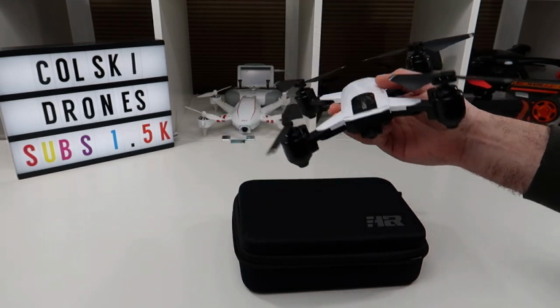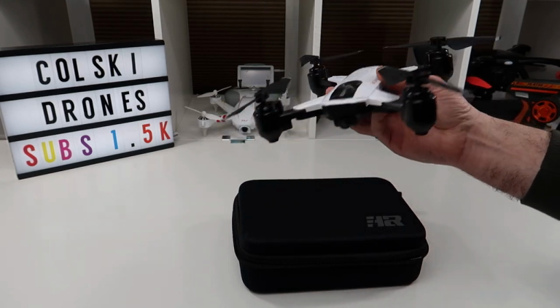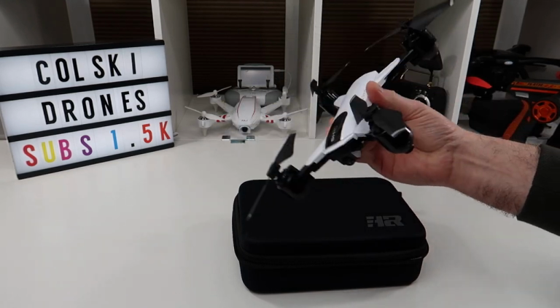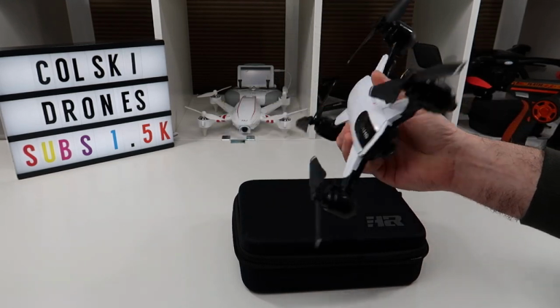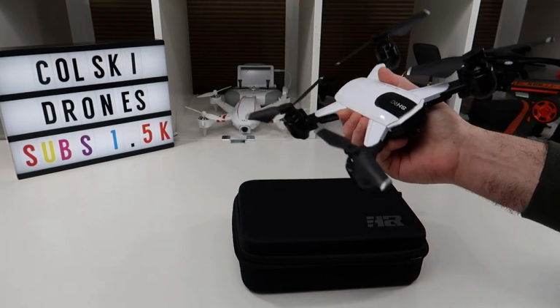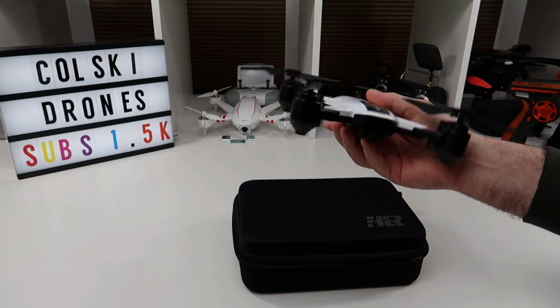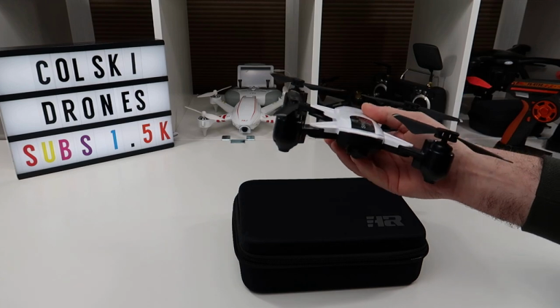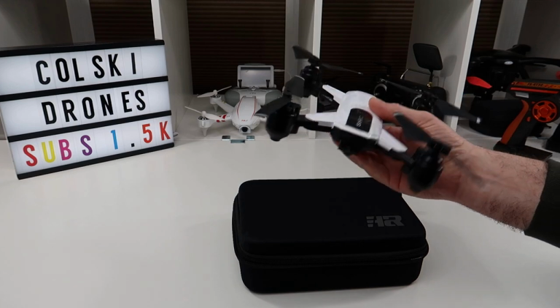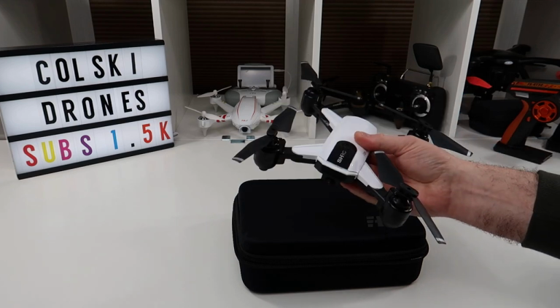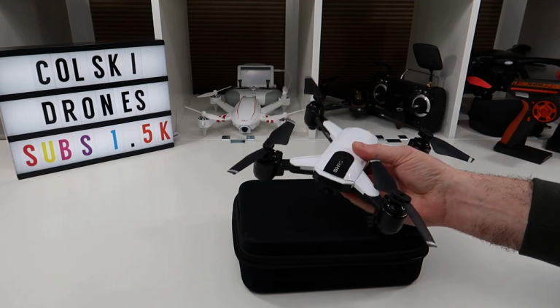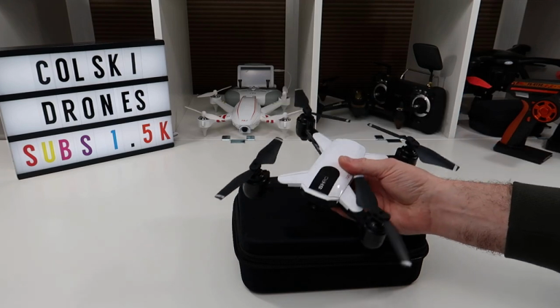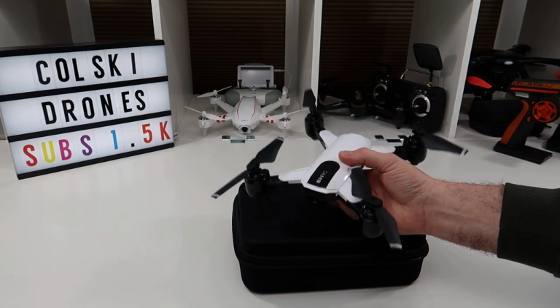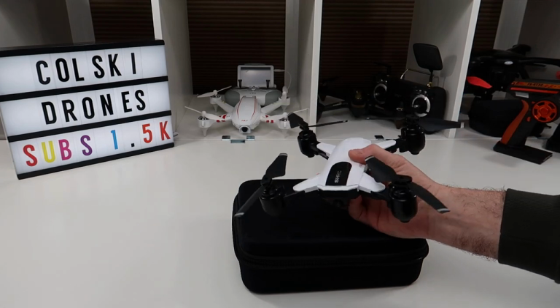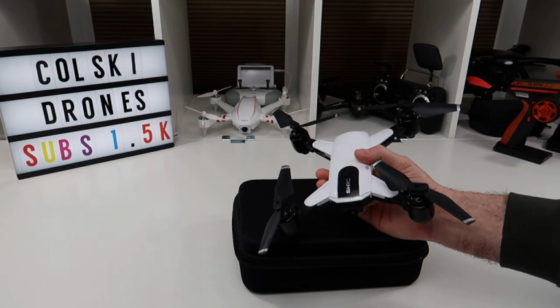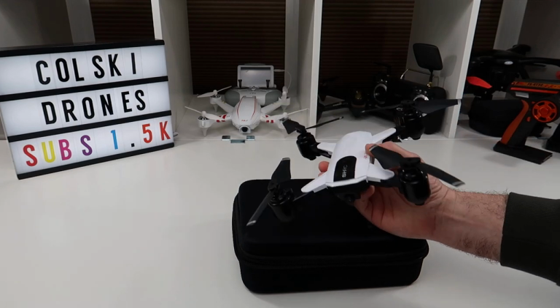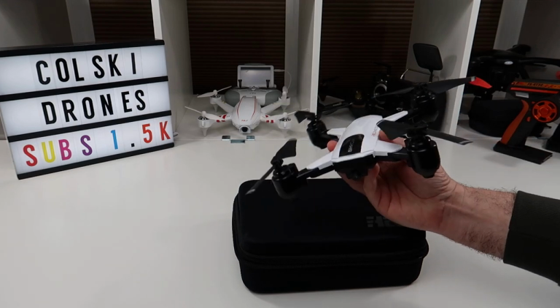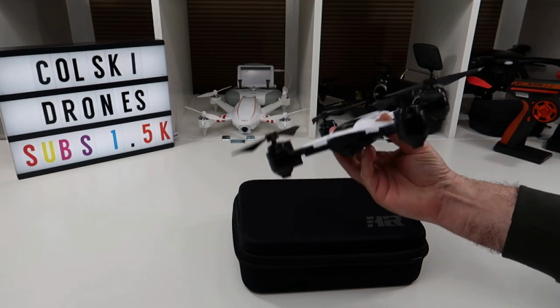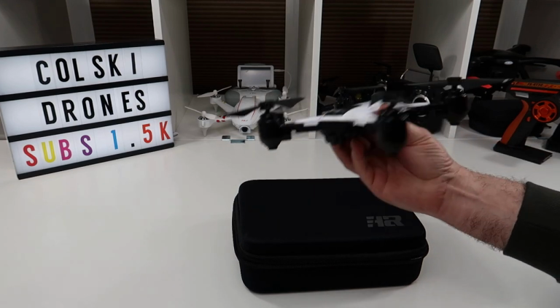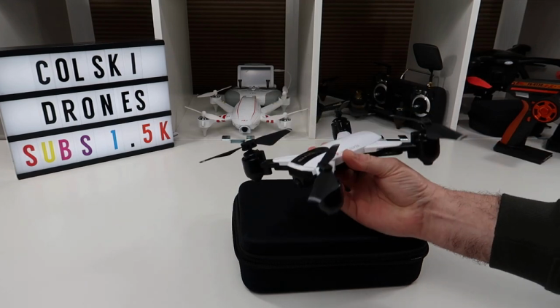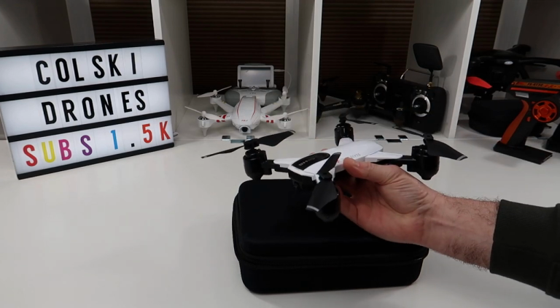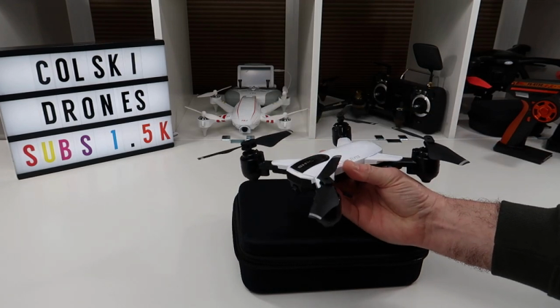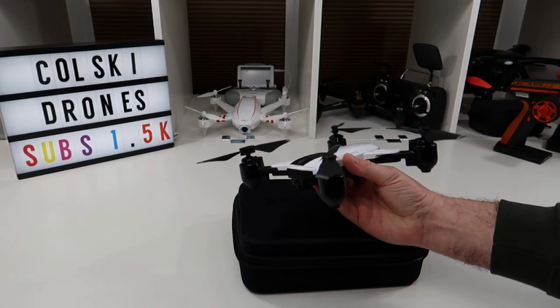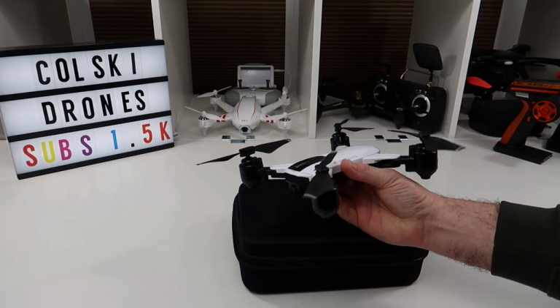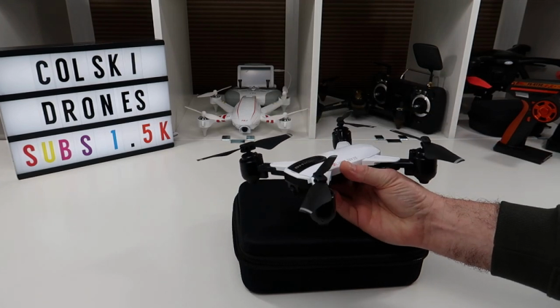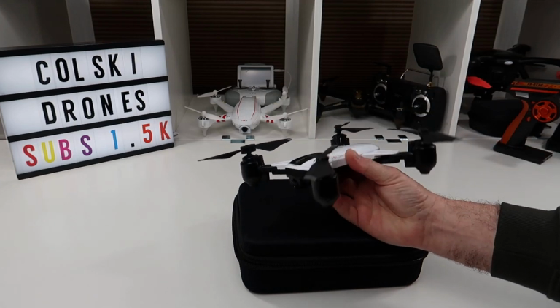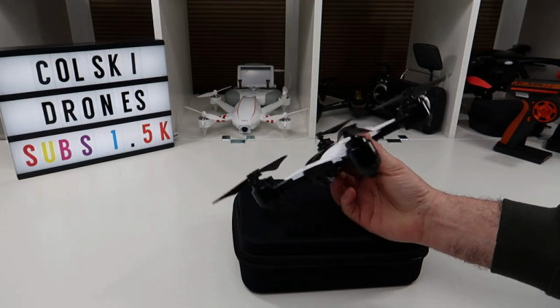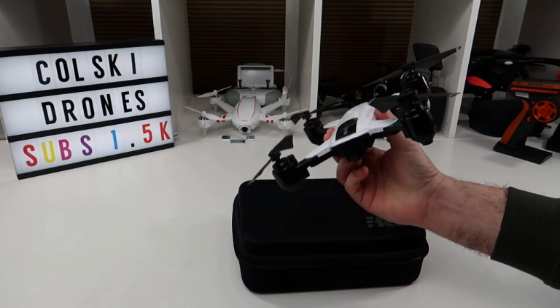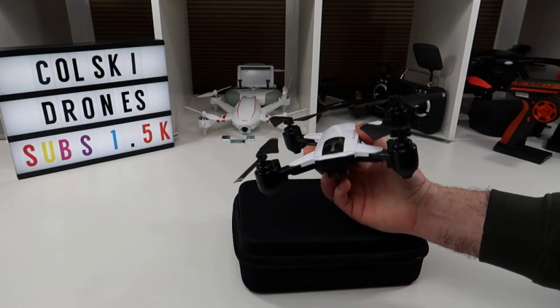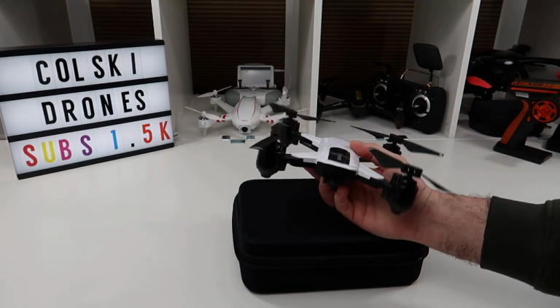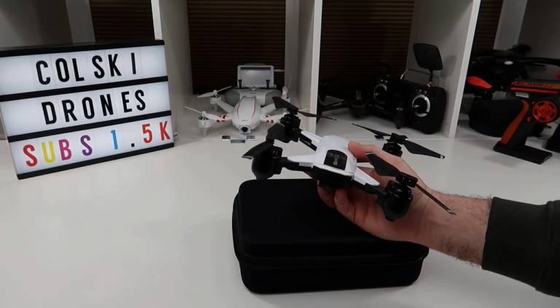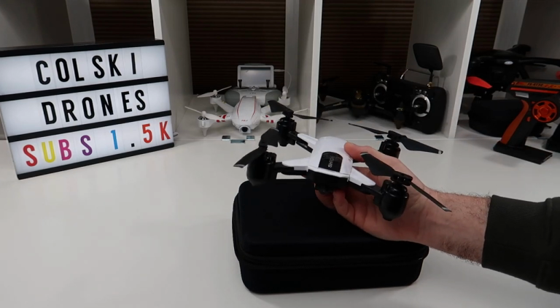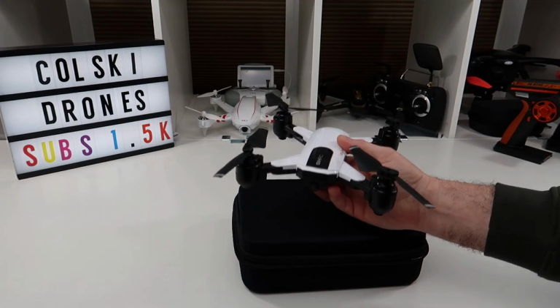Let's start with how it flies. It flies really, really nicely.